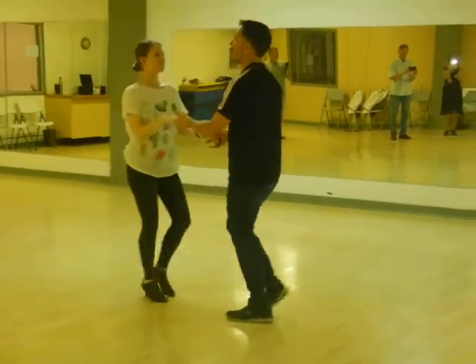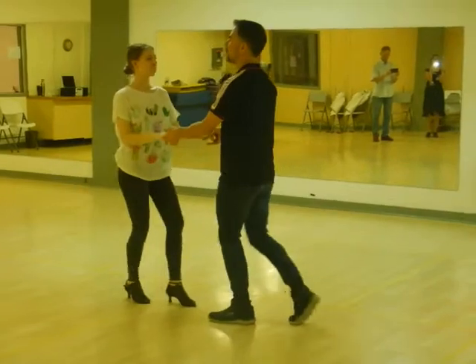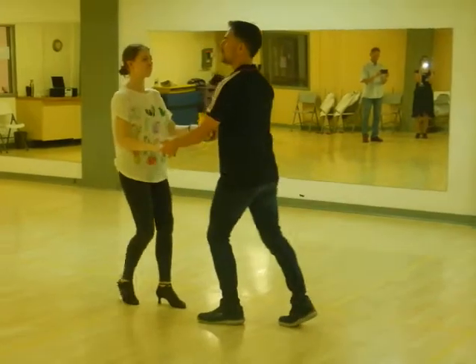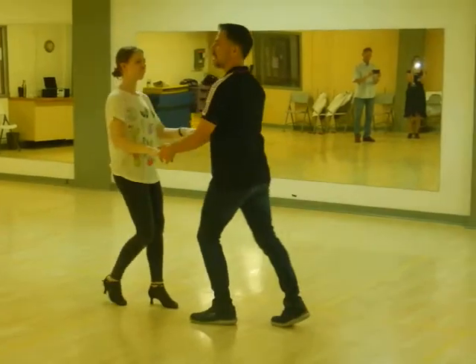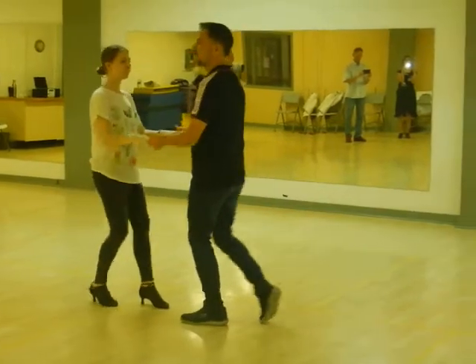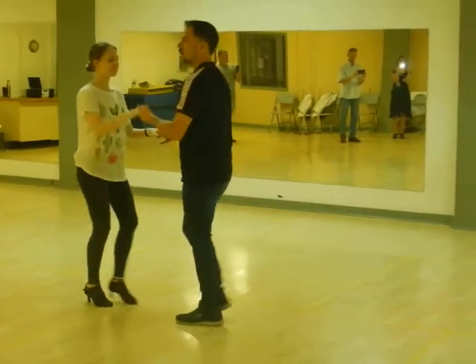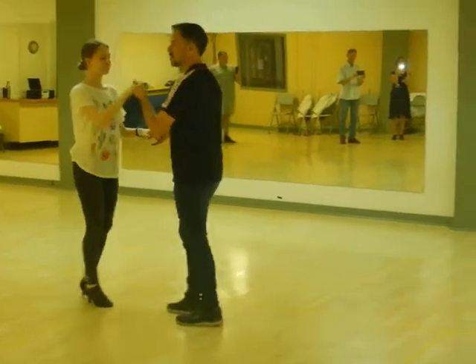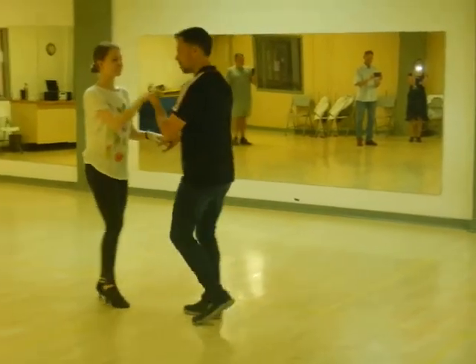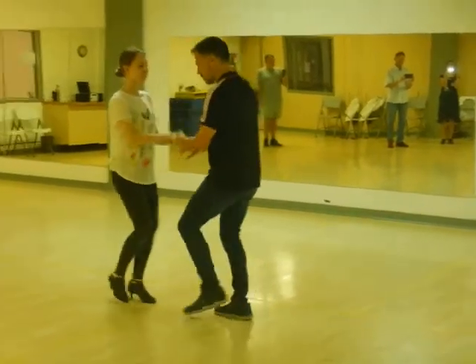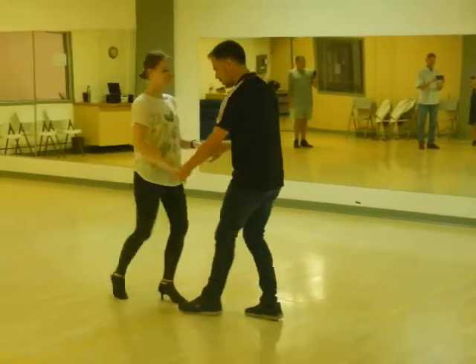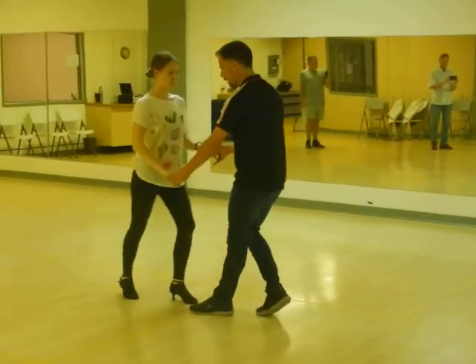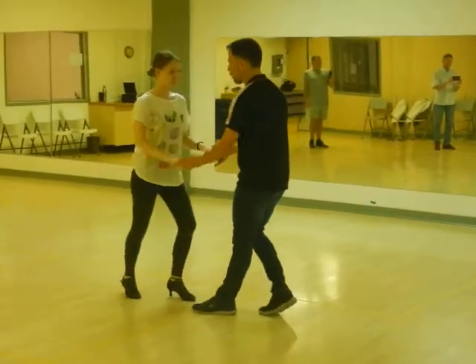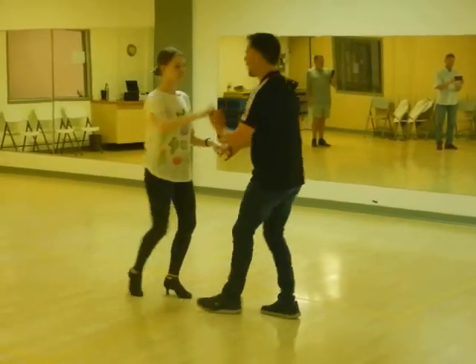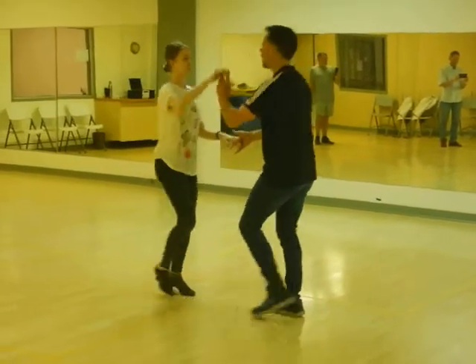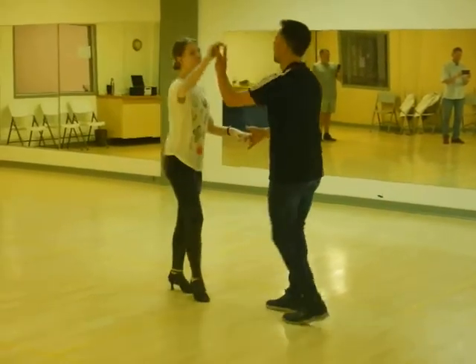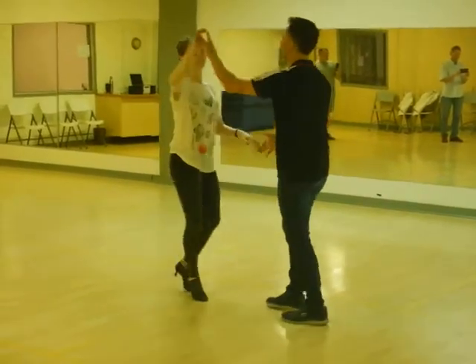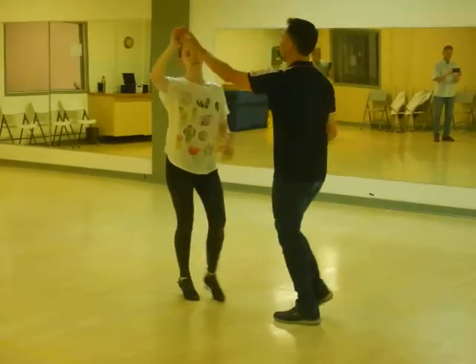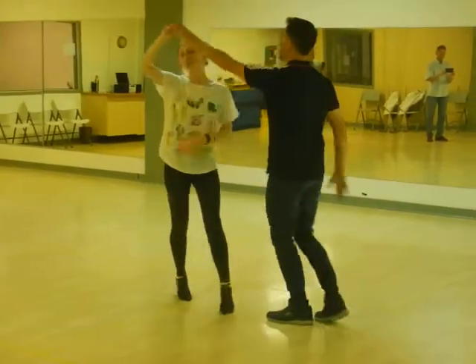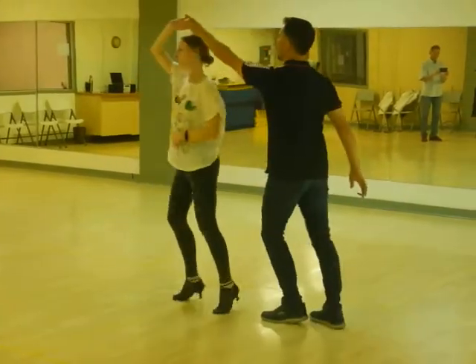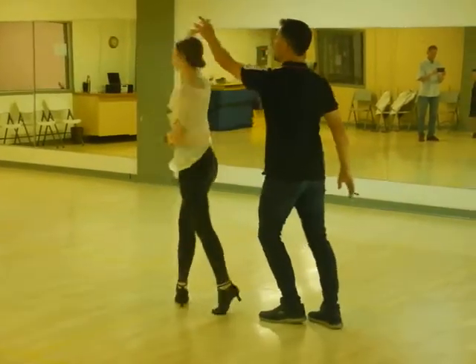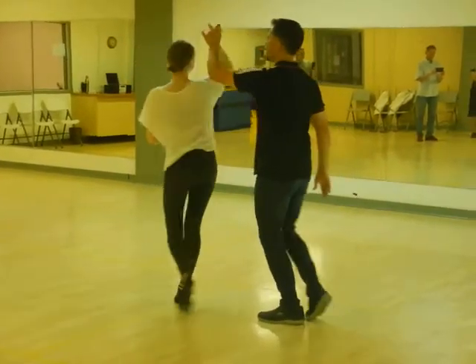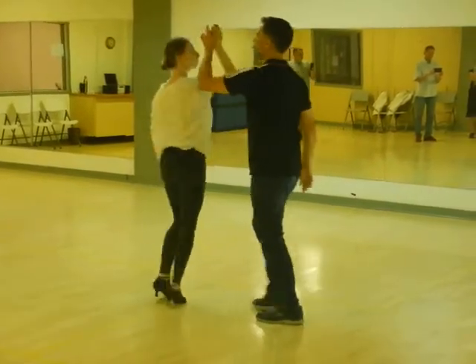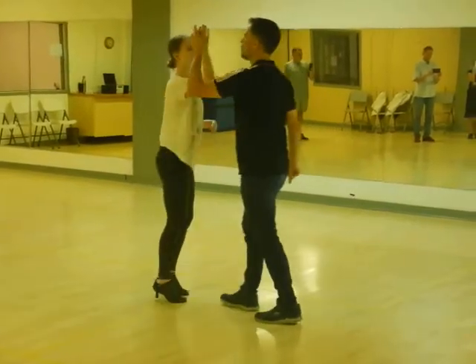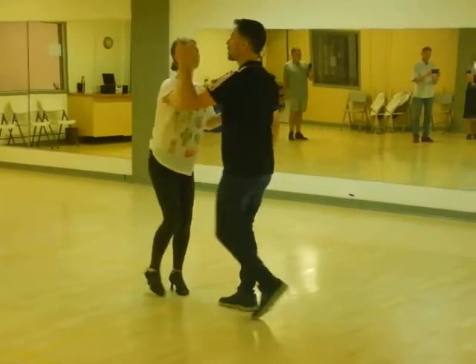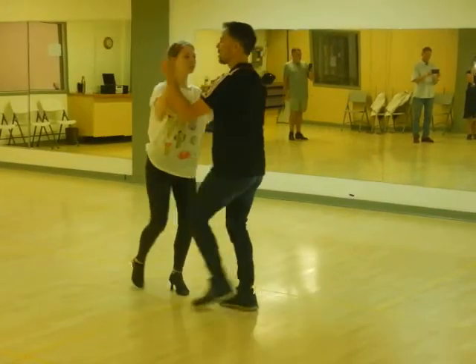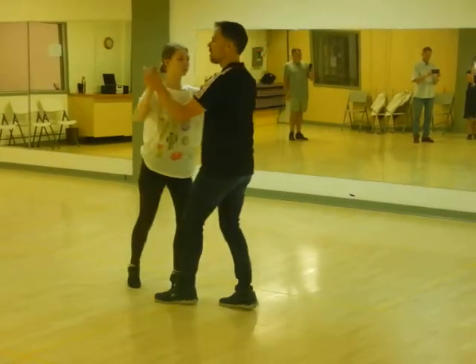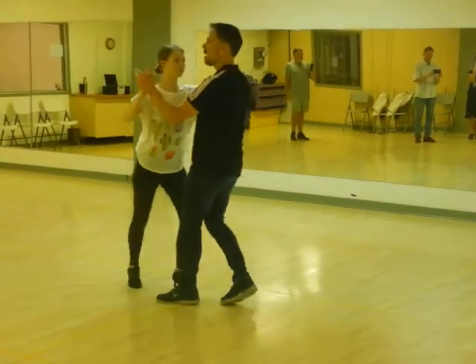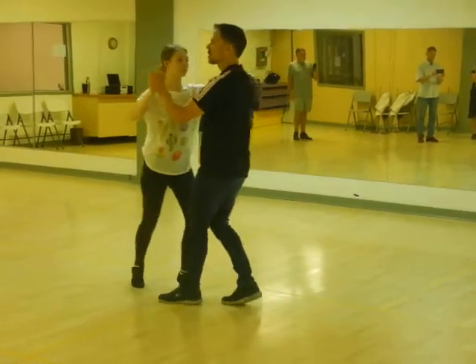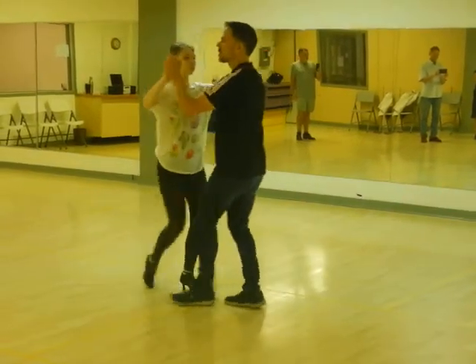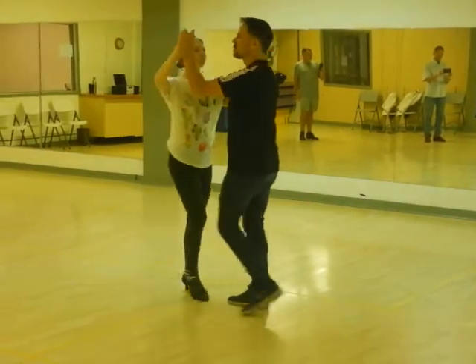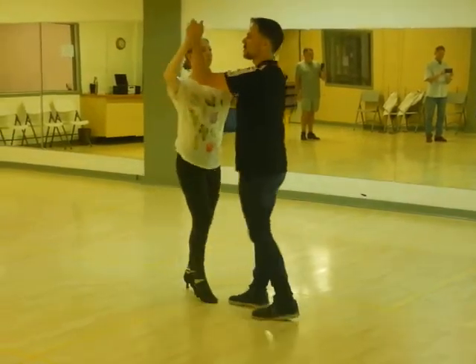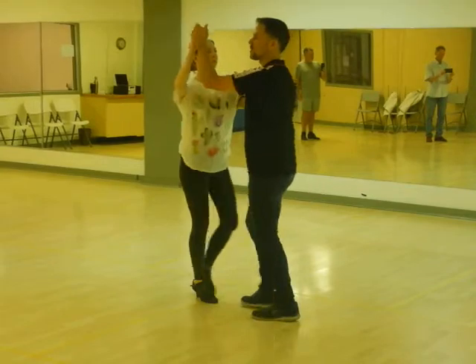Now I do a little underarm turn. Down and up, around as she goes, and then back to full position.